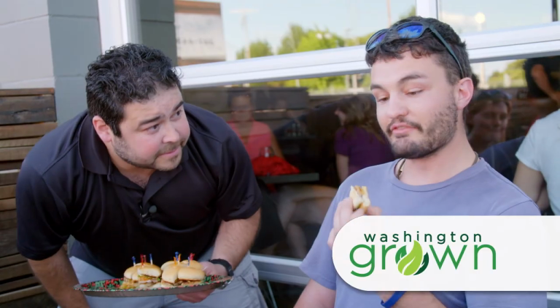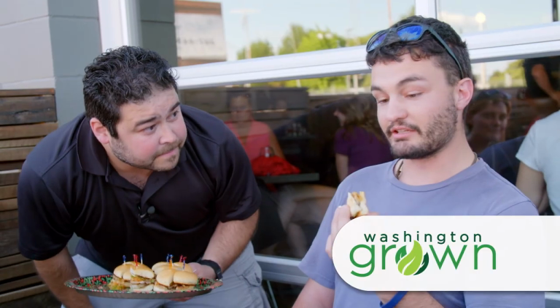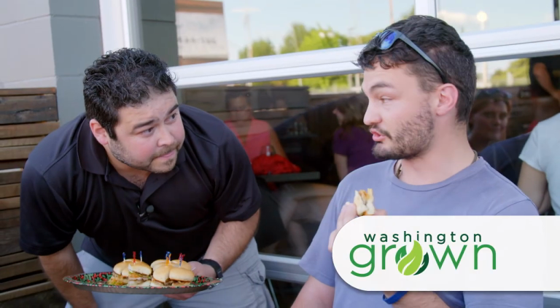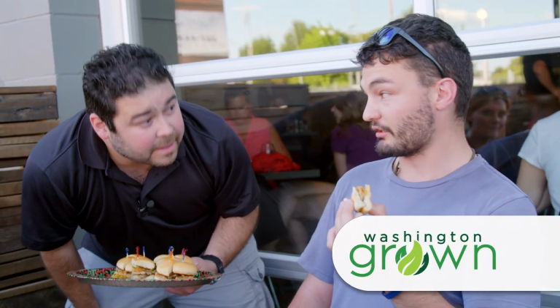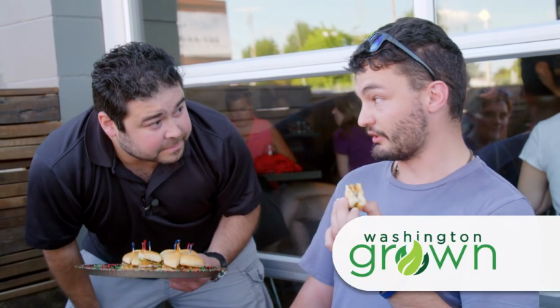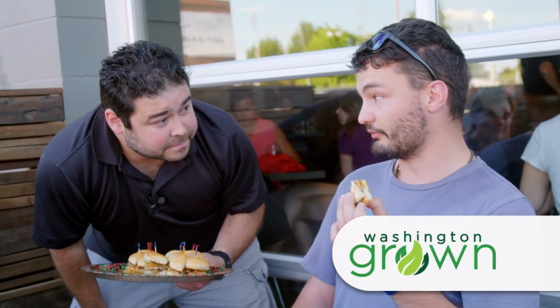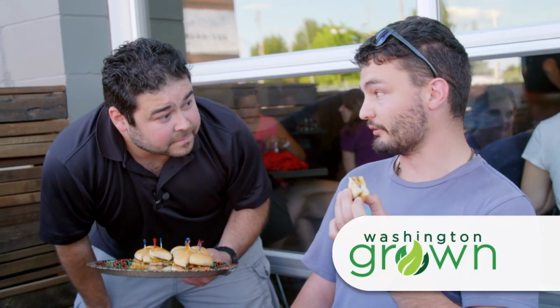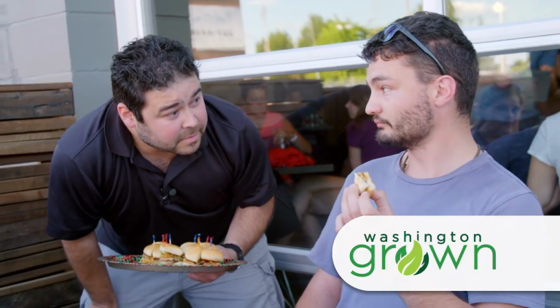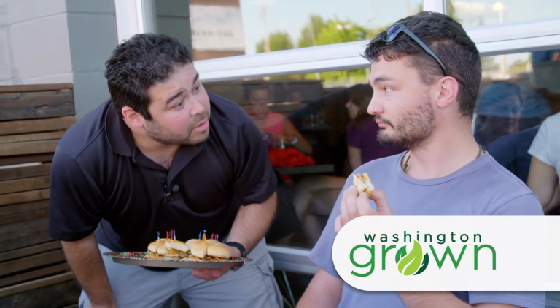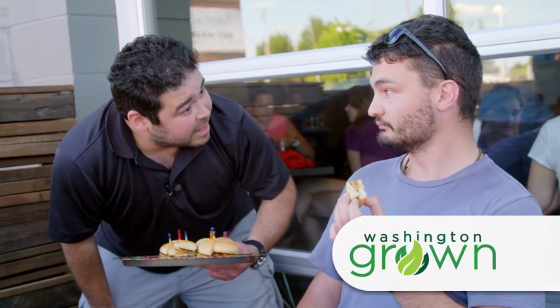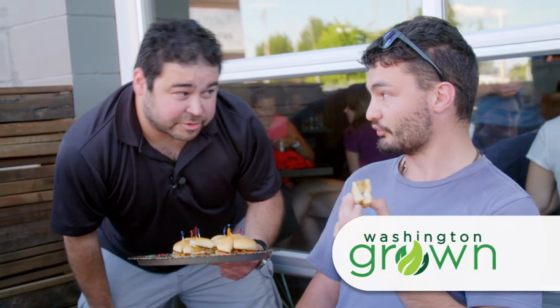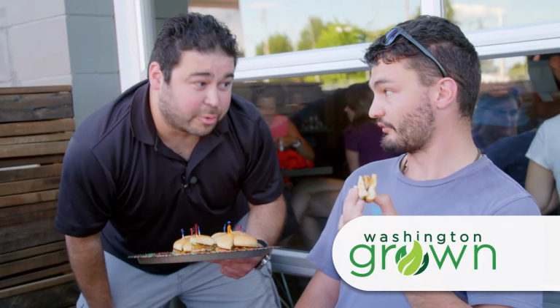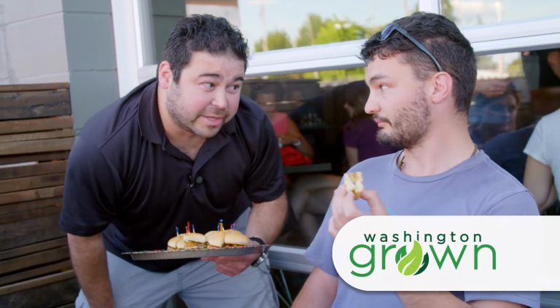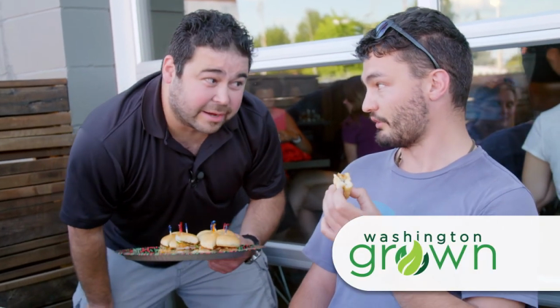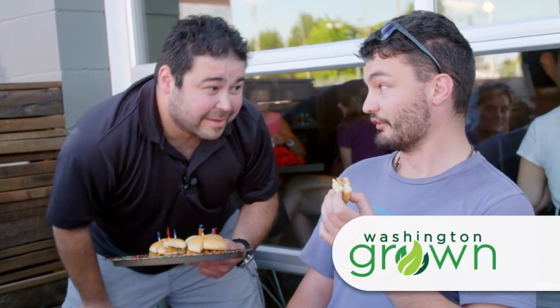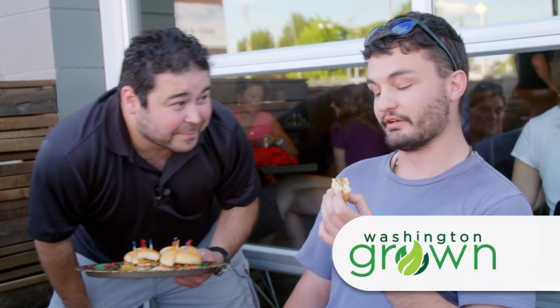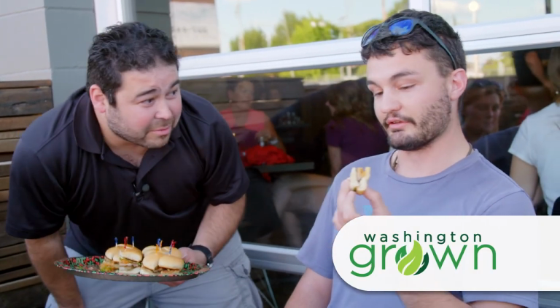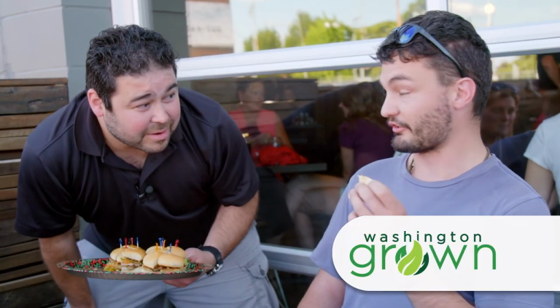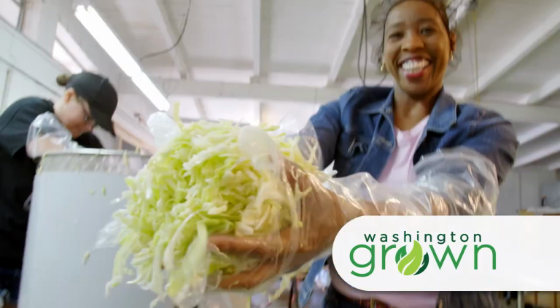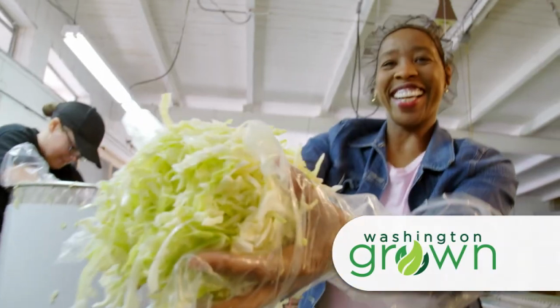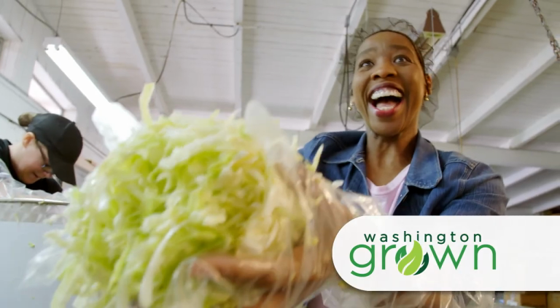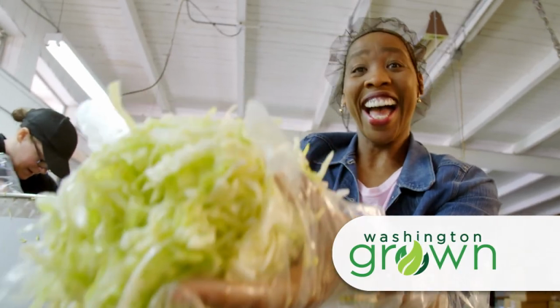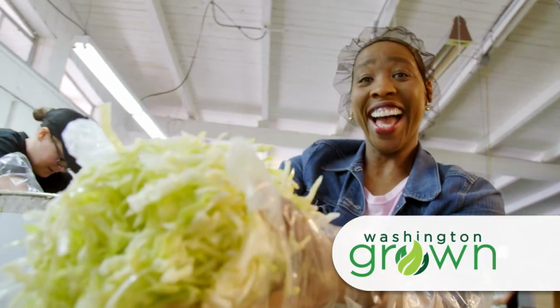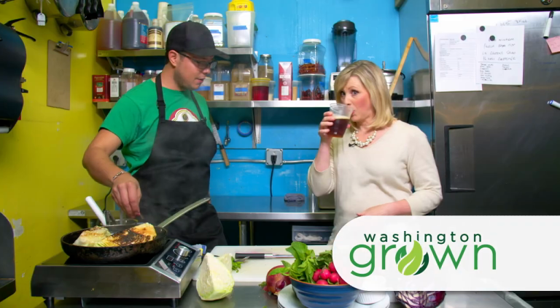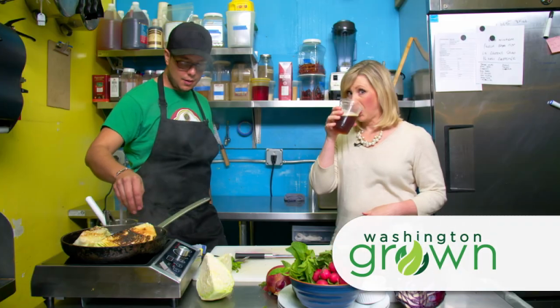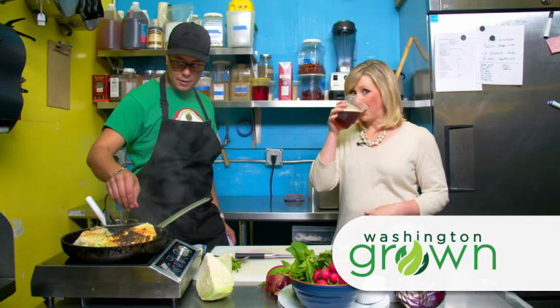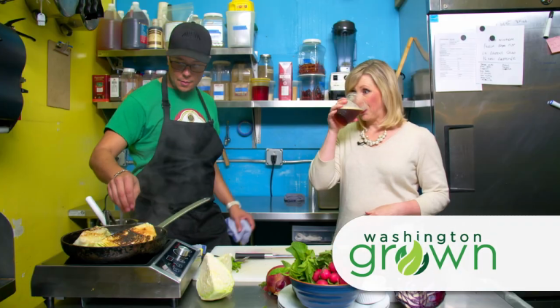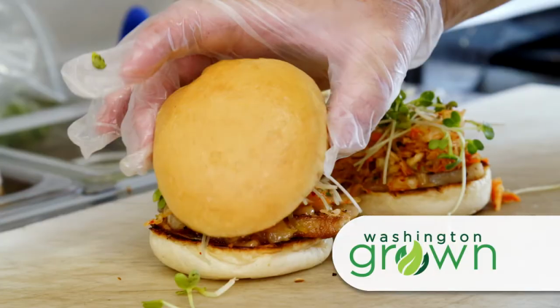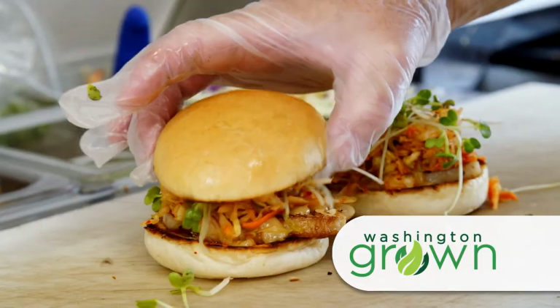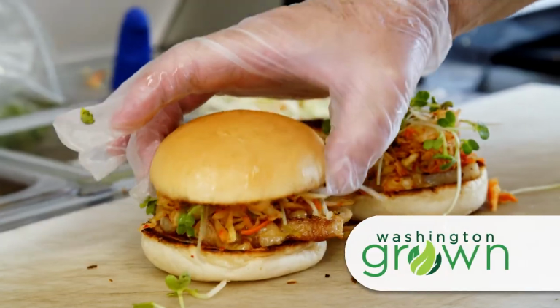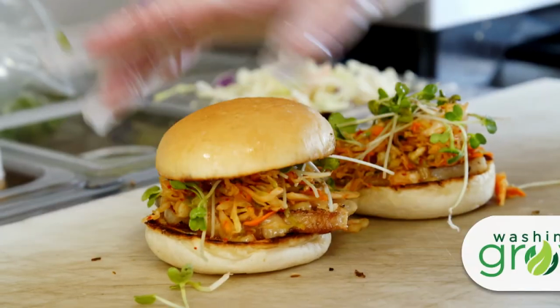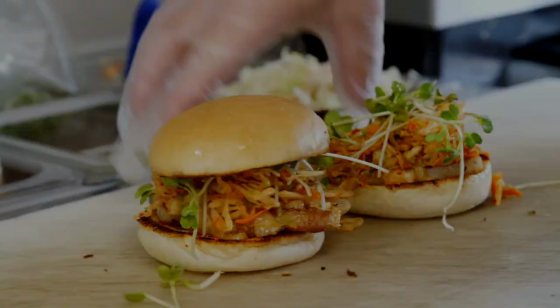One taster says they've had kimchi in Korea before — the real deal — and this is good. All this and much more today on Washington Grown.